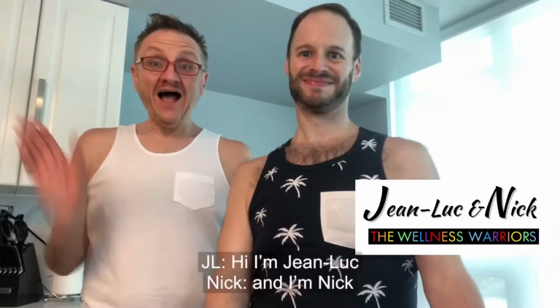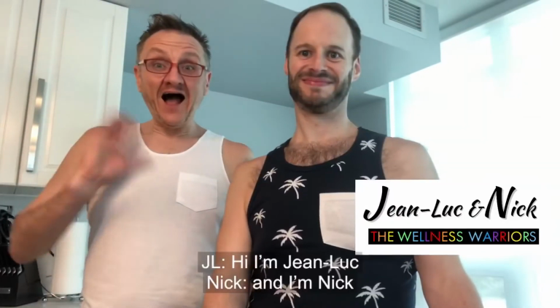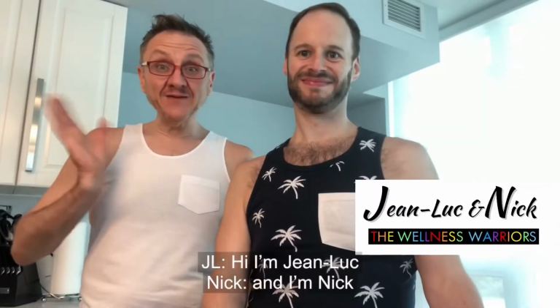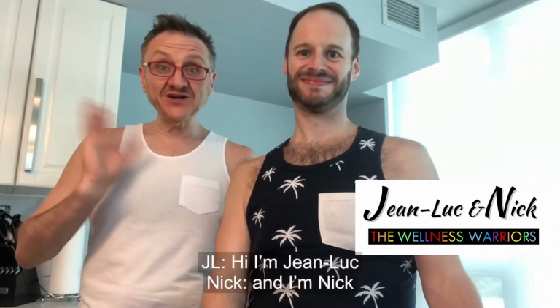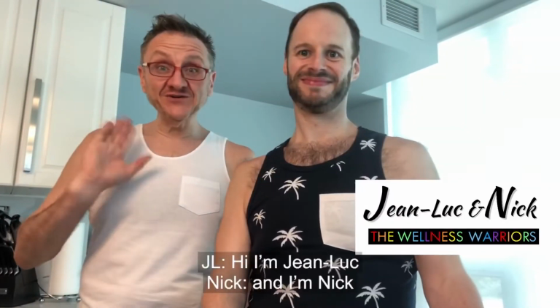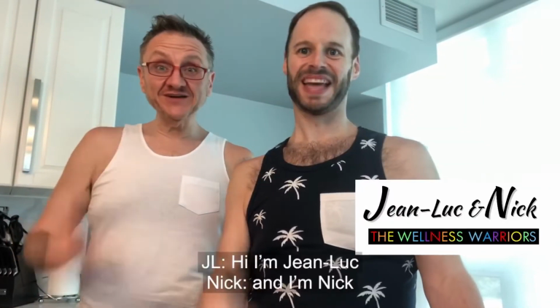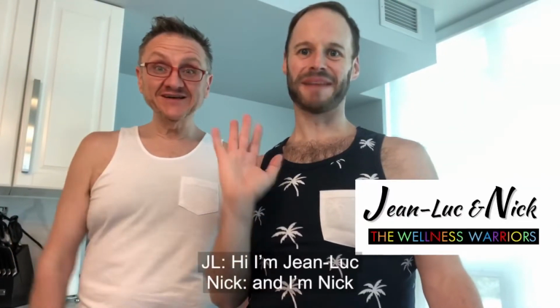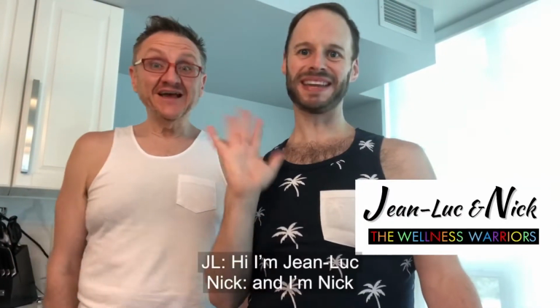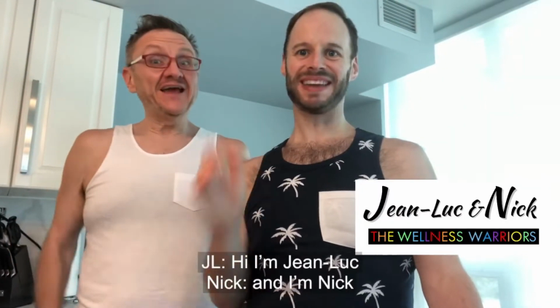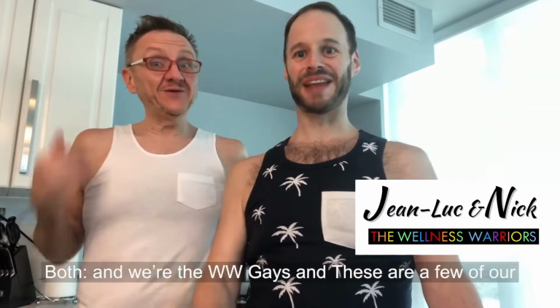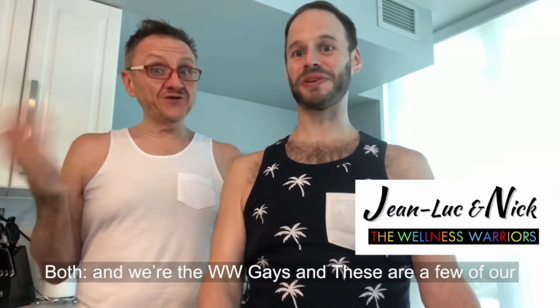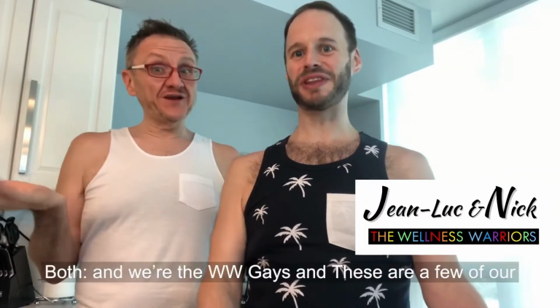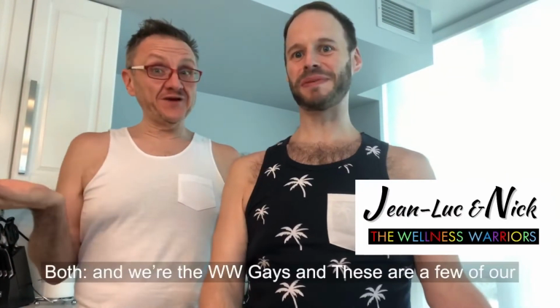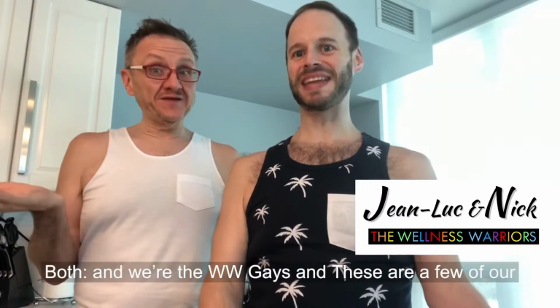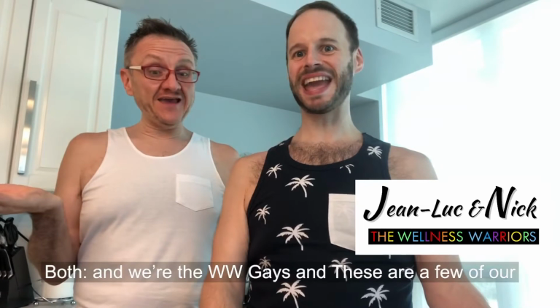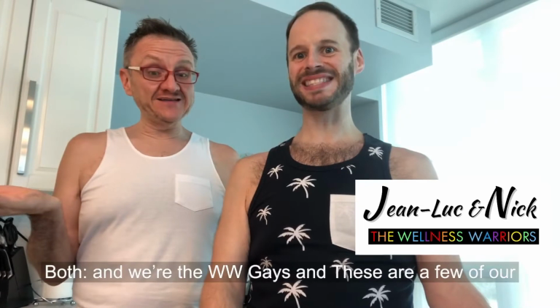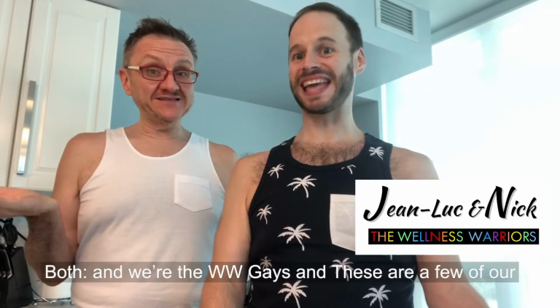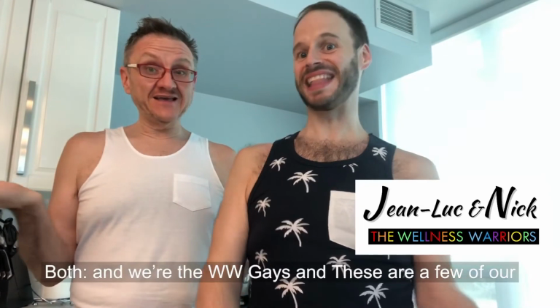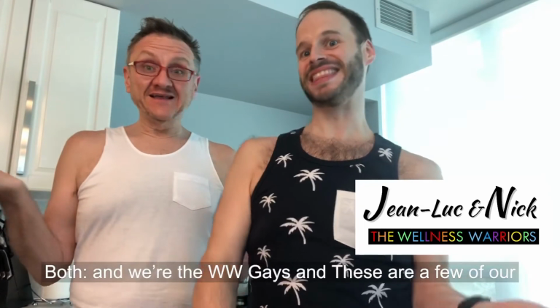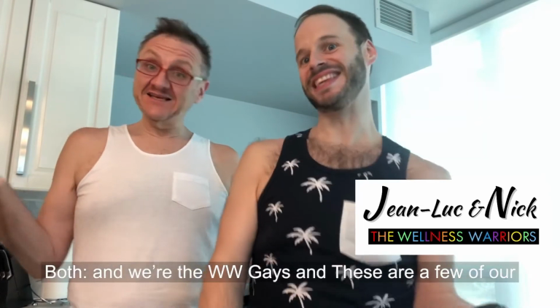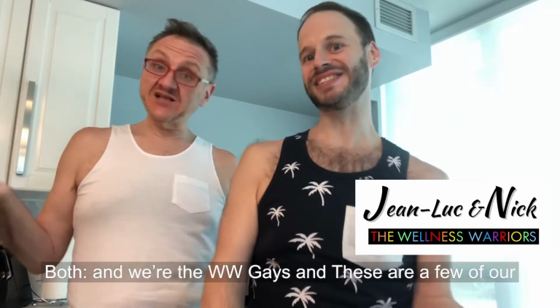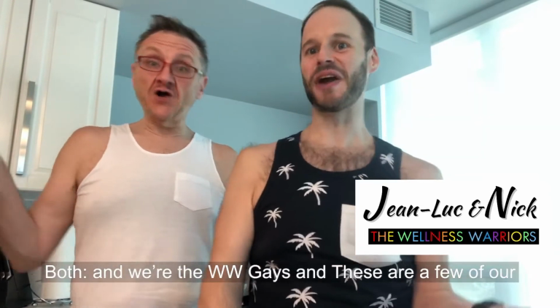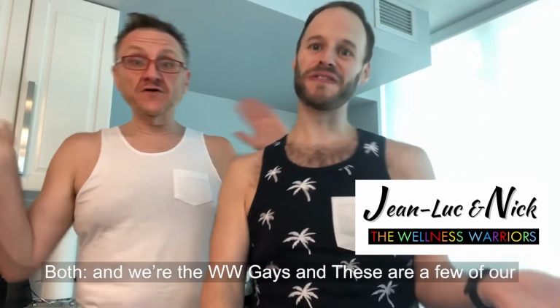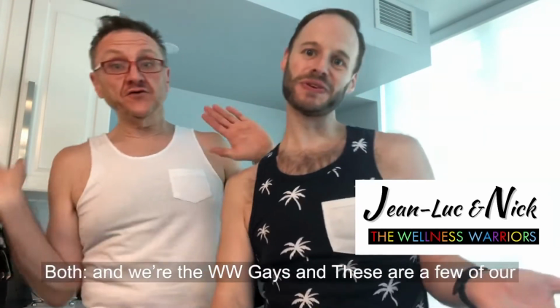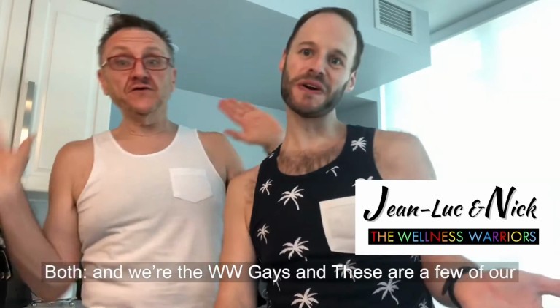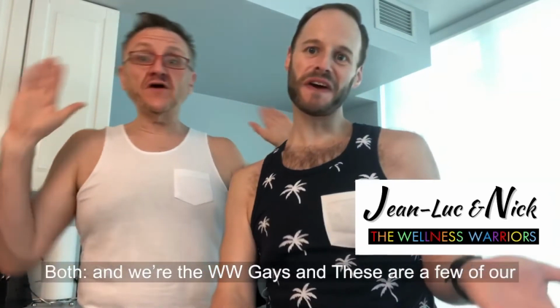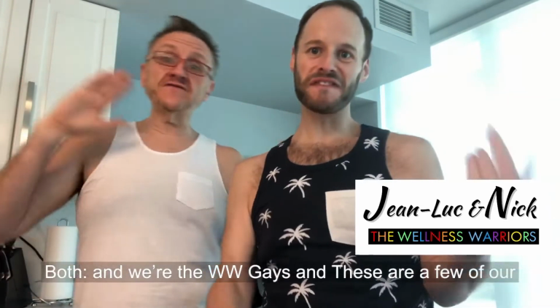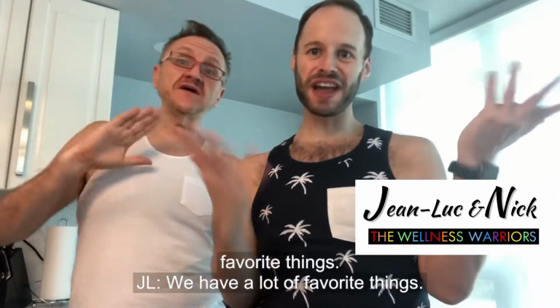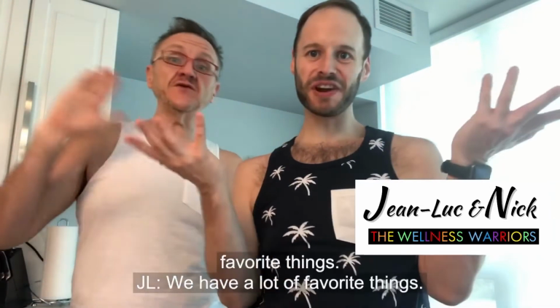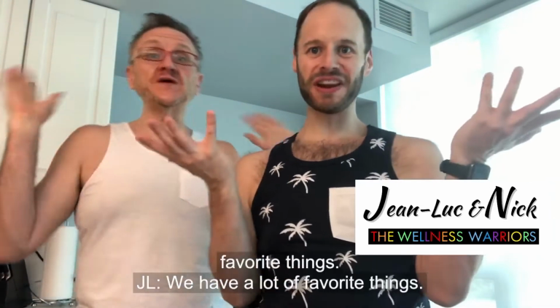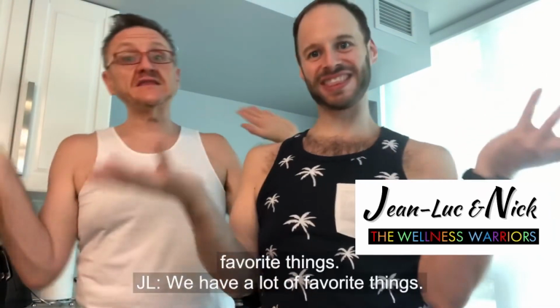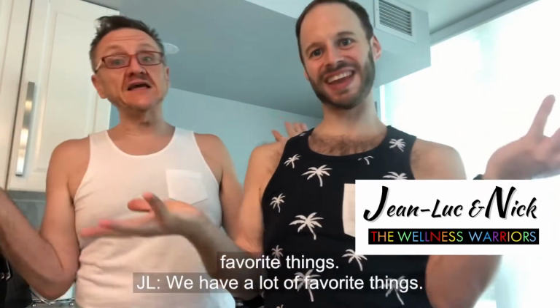Hi, I'm Jean-Luc. I'm Nick. And we're the WWGays. And these are a few of our favorite things.